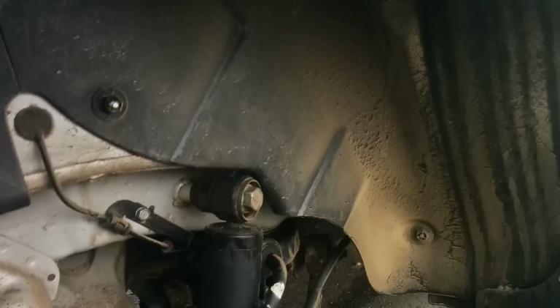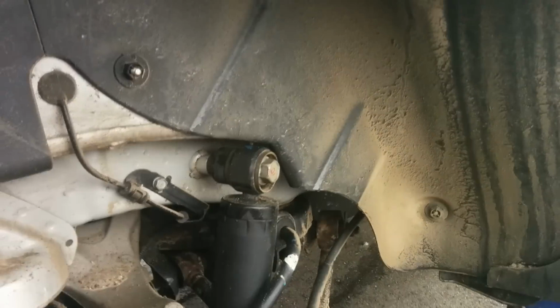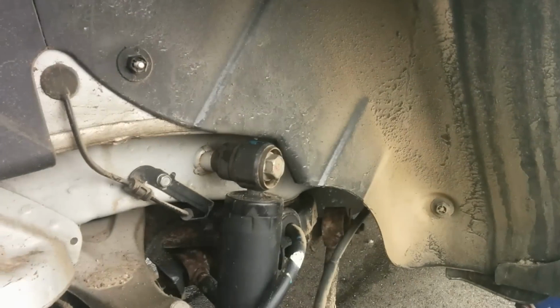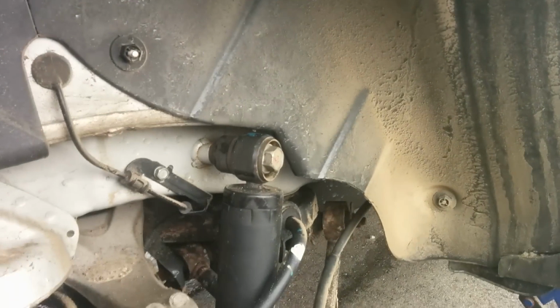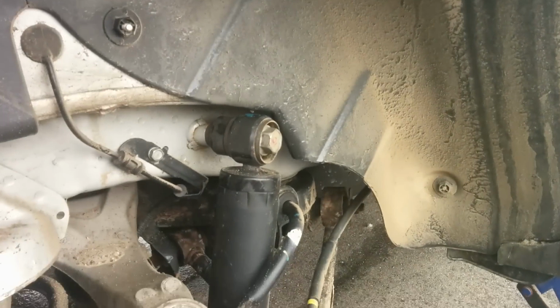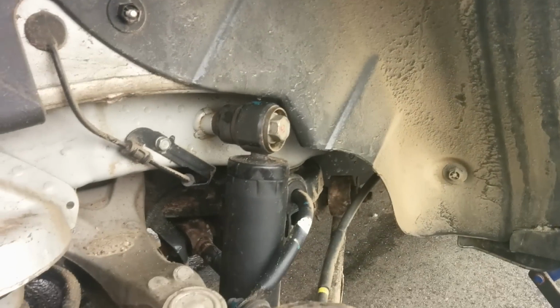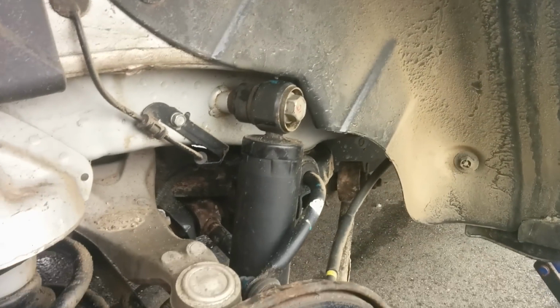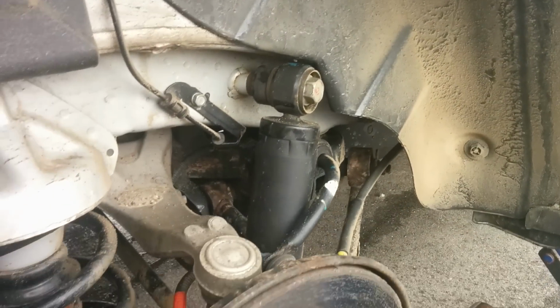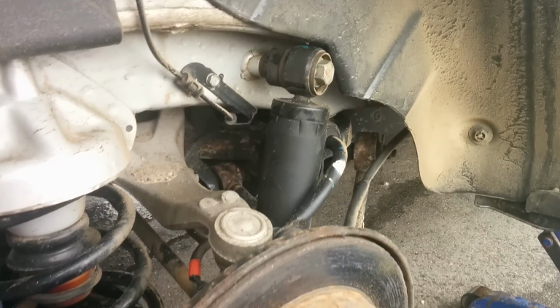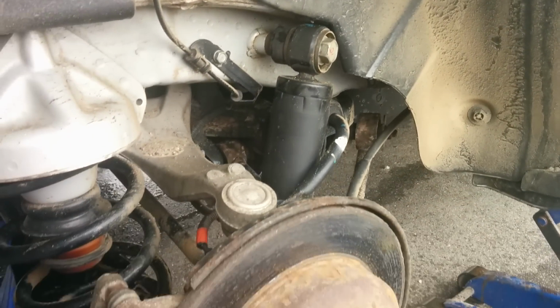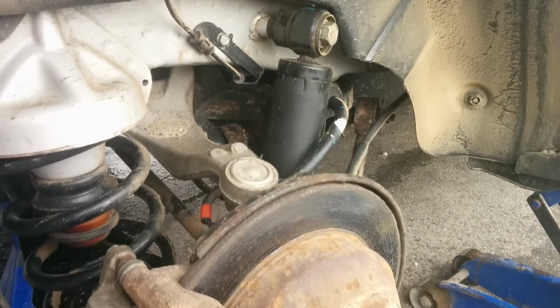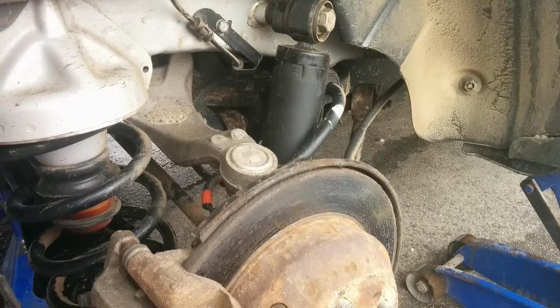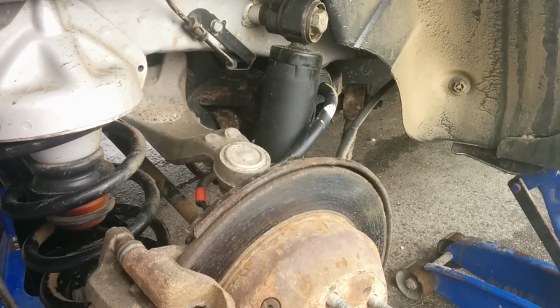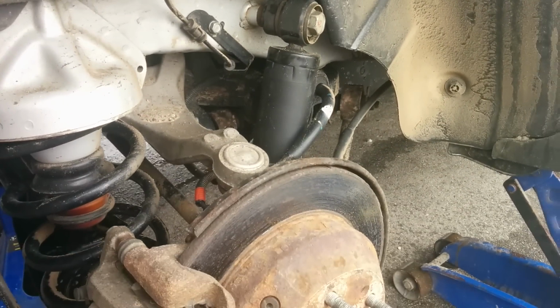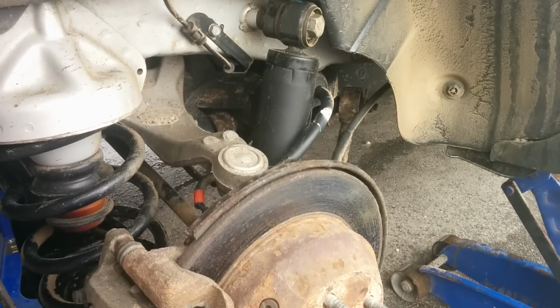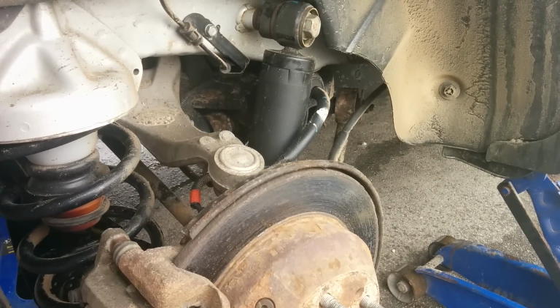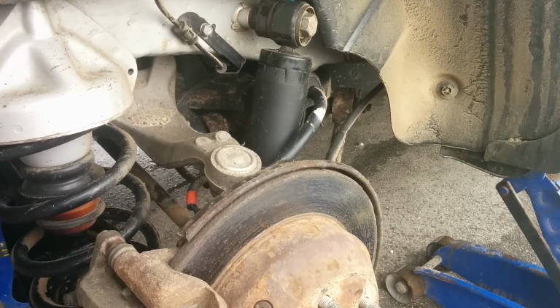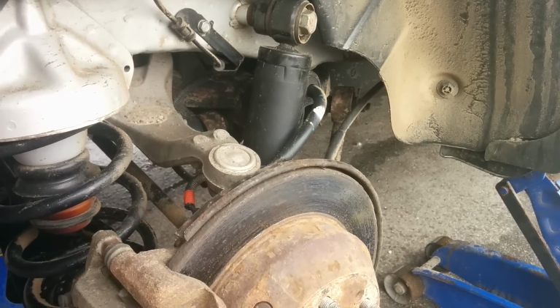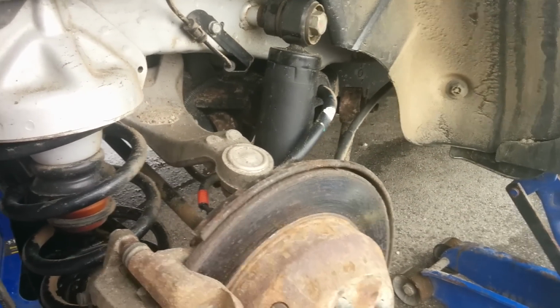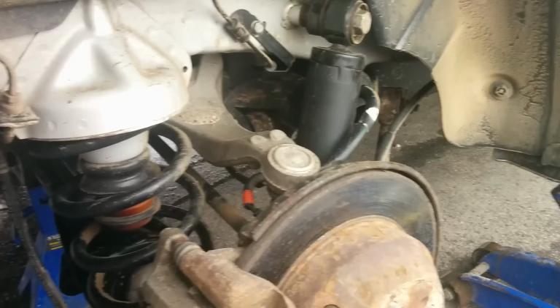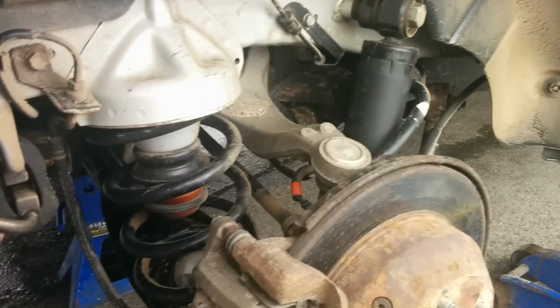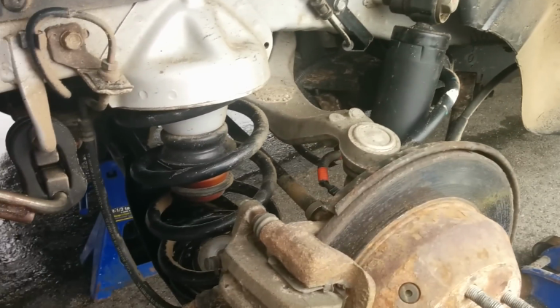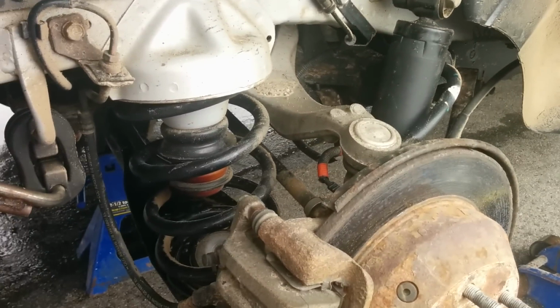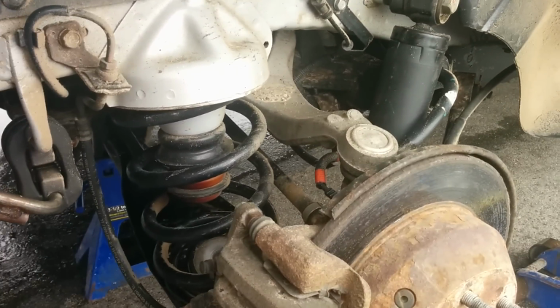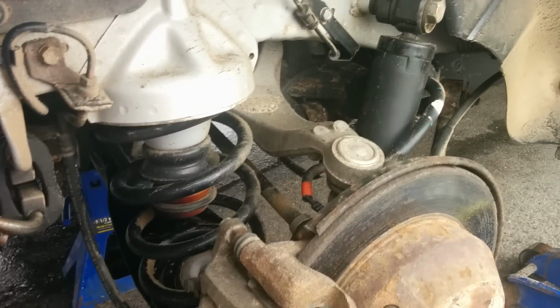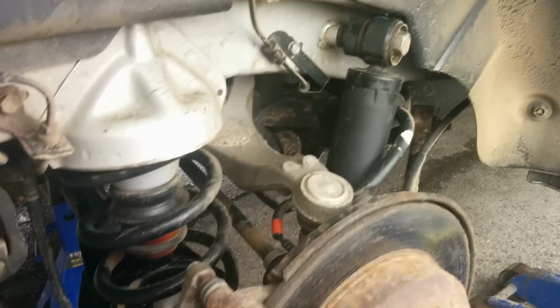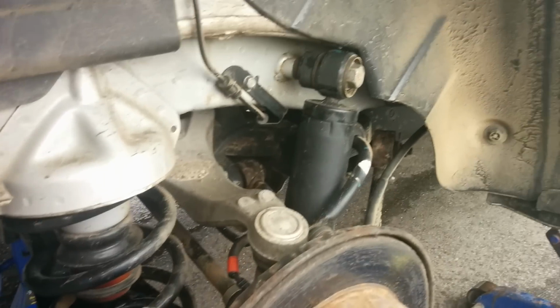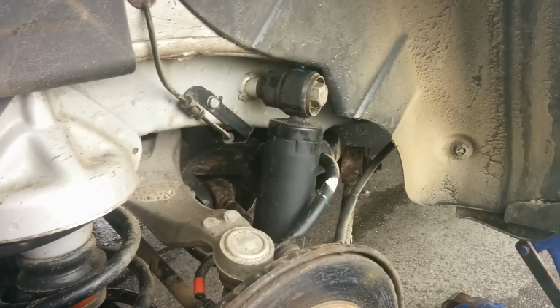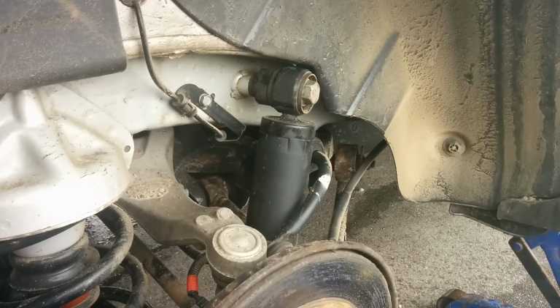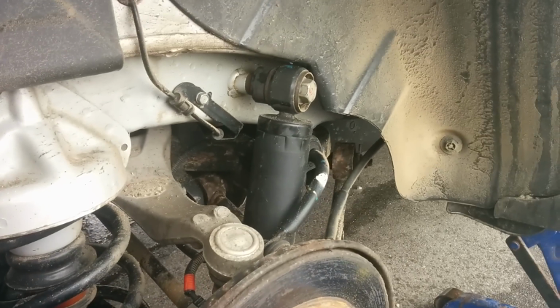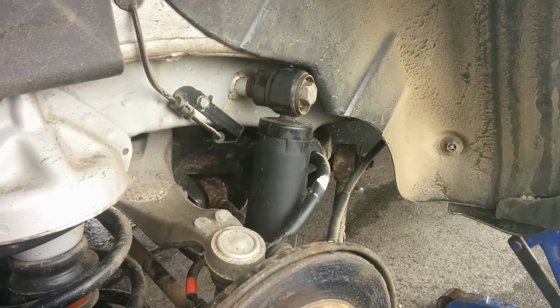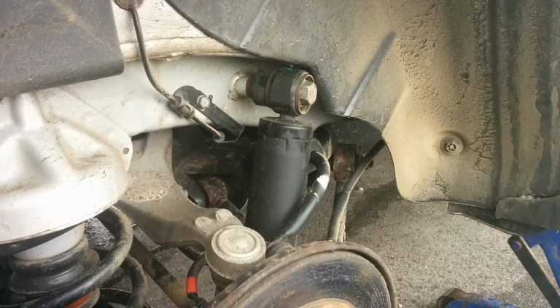In the rear end of the vehicle you can see a typical shock setup. We have our spring on the left and our shock on the right.